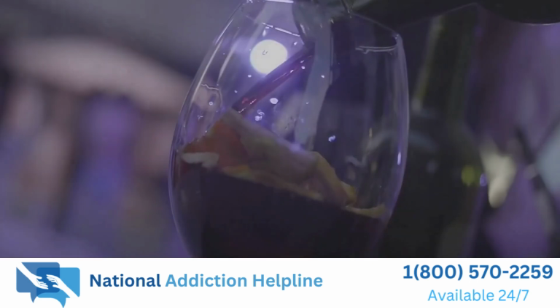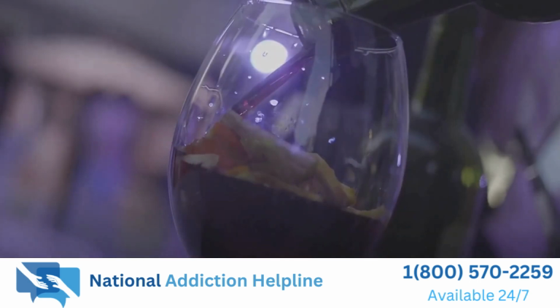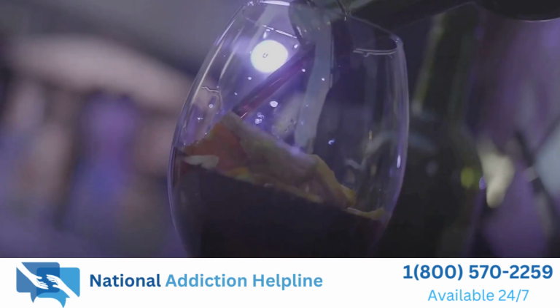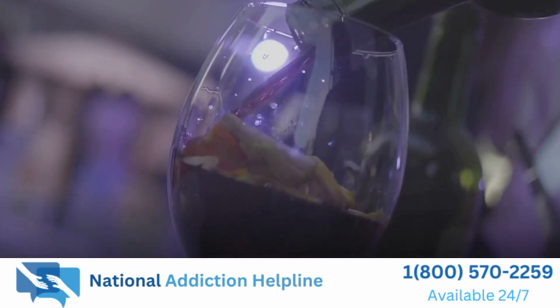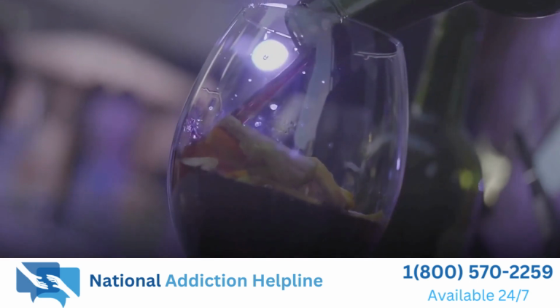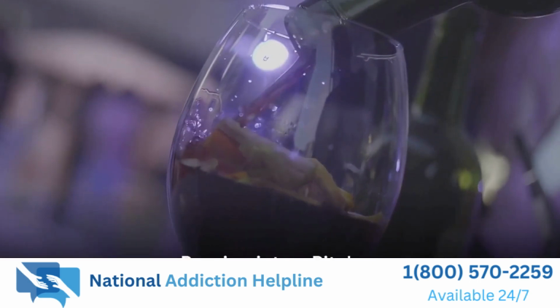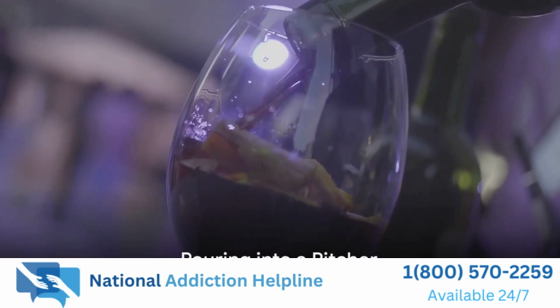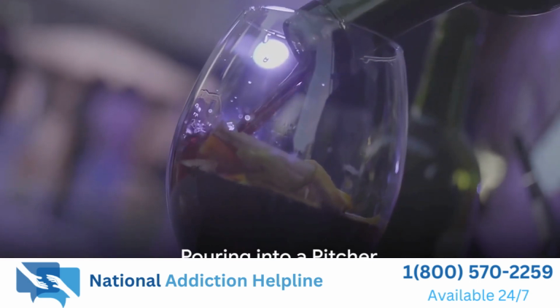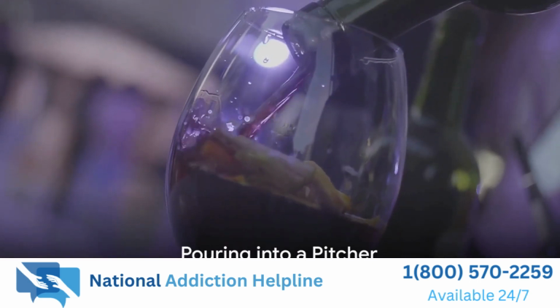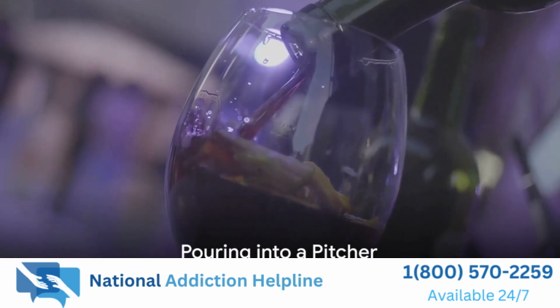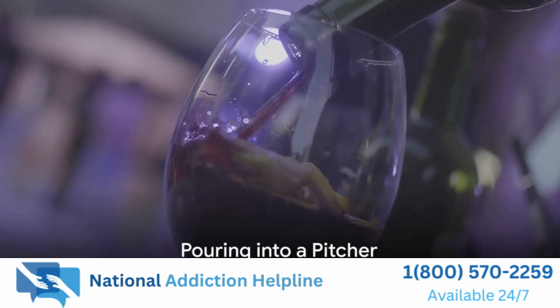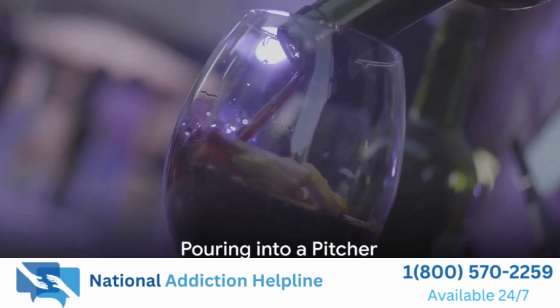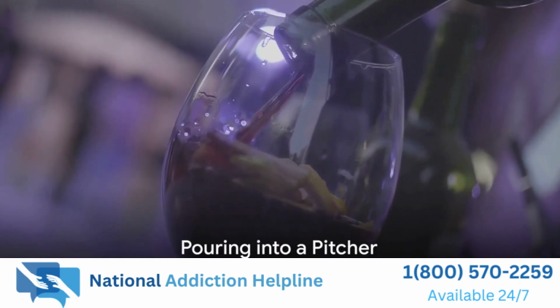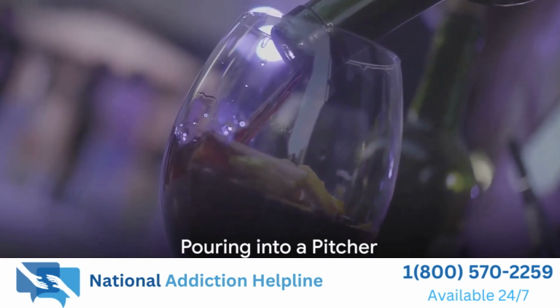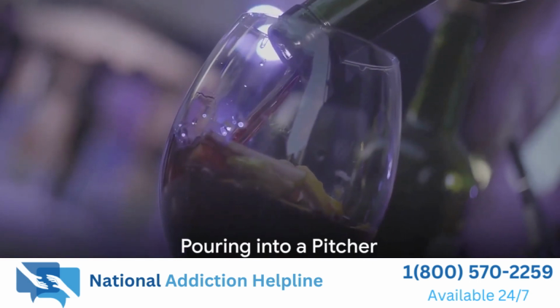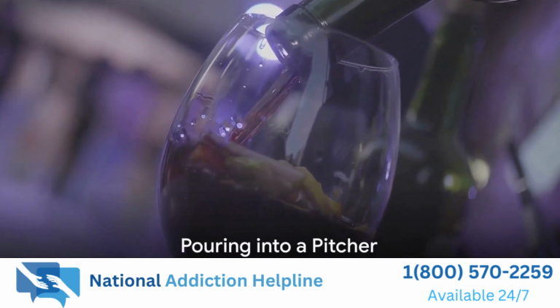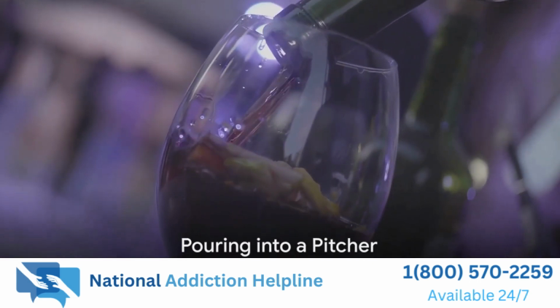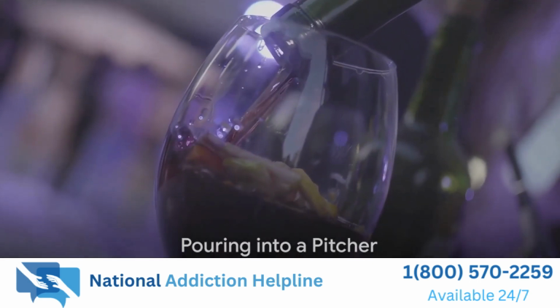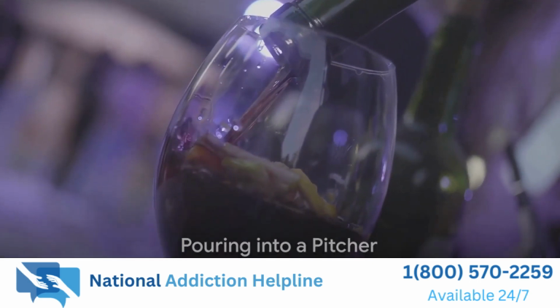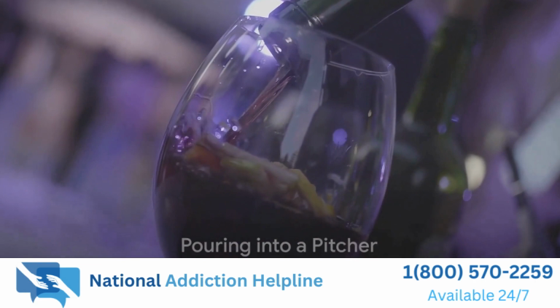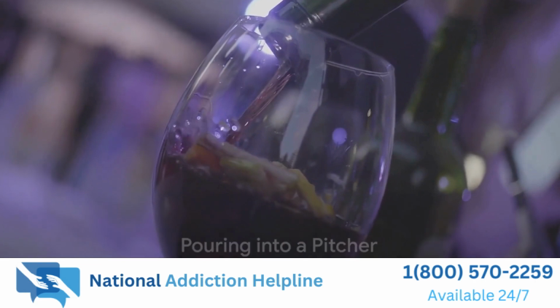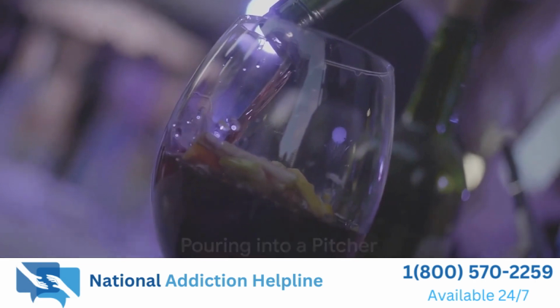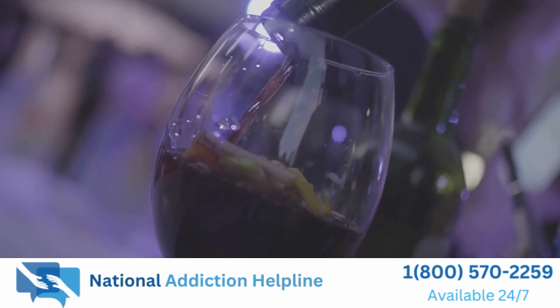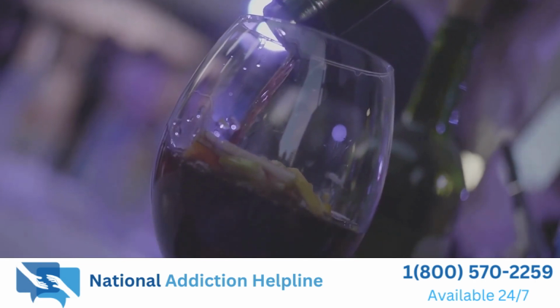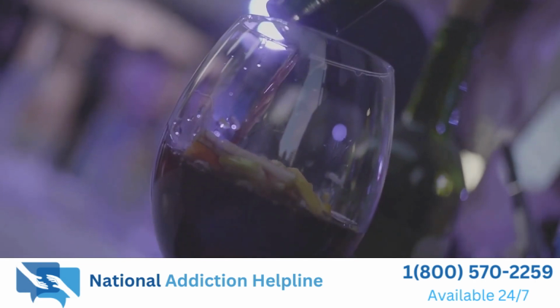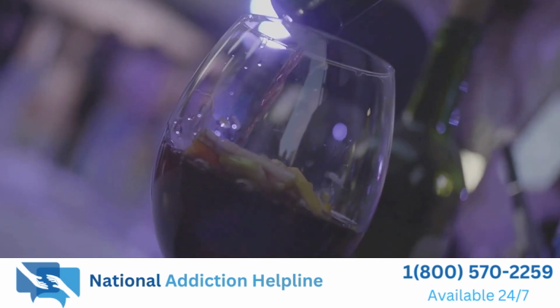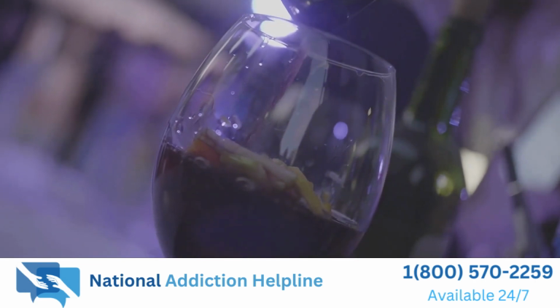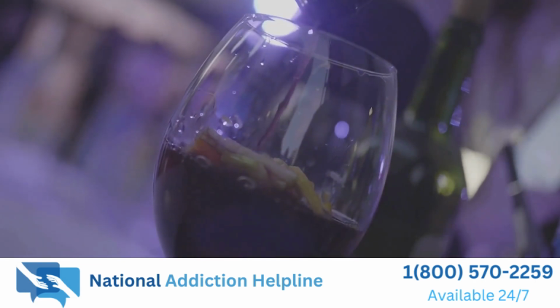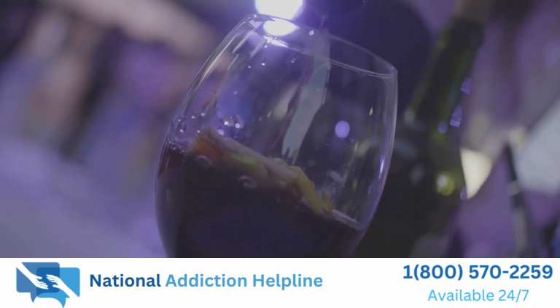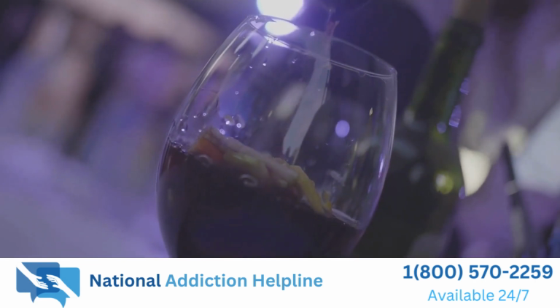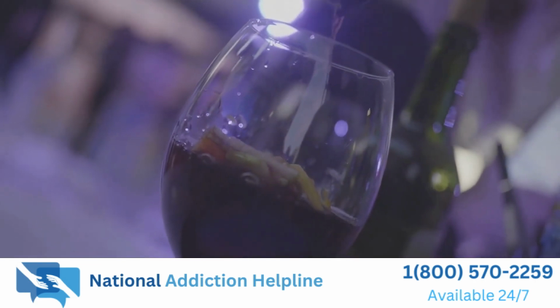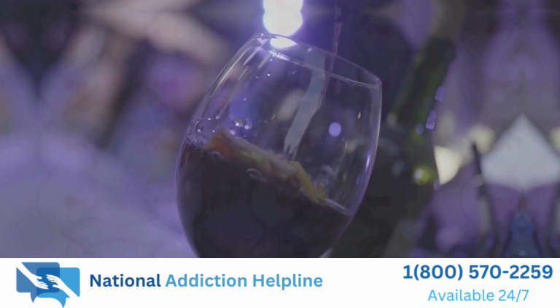Once everything is blended, pour the mixture into a pitcher. Add some ice cubes to keep it nice and cold.